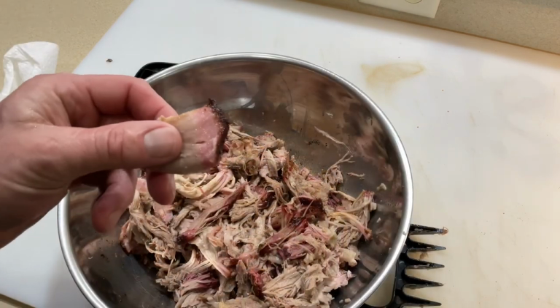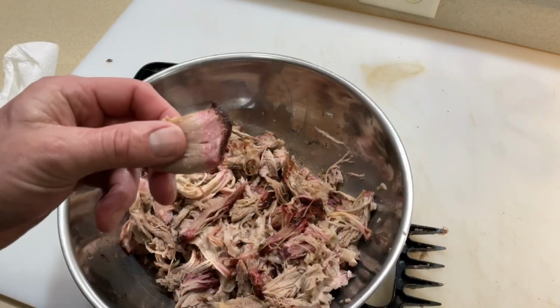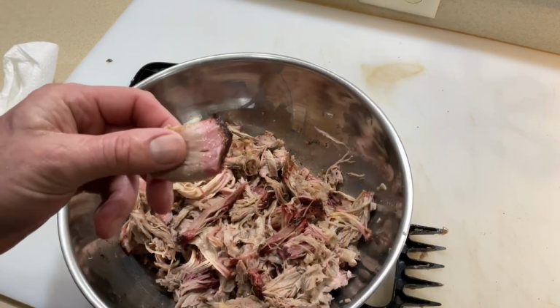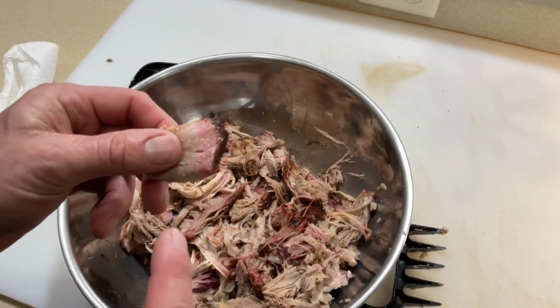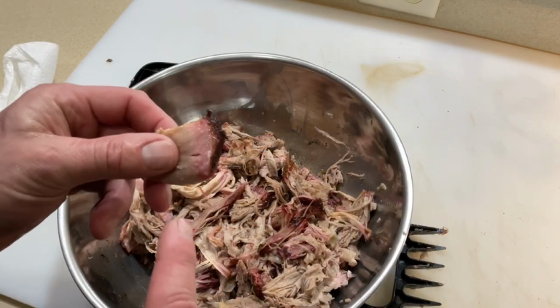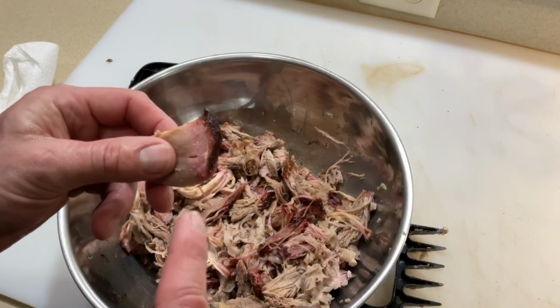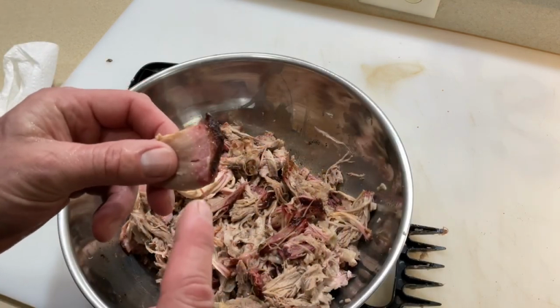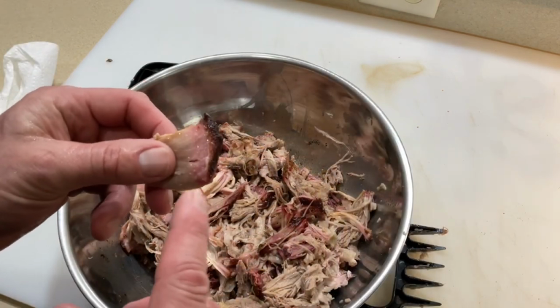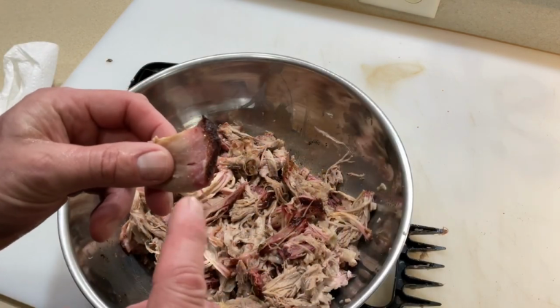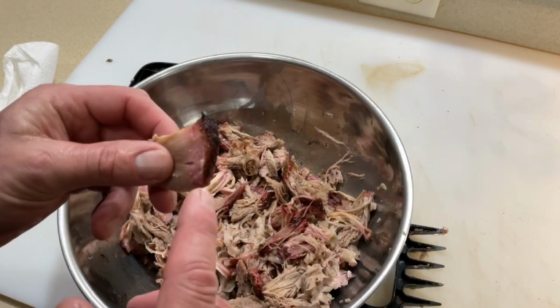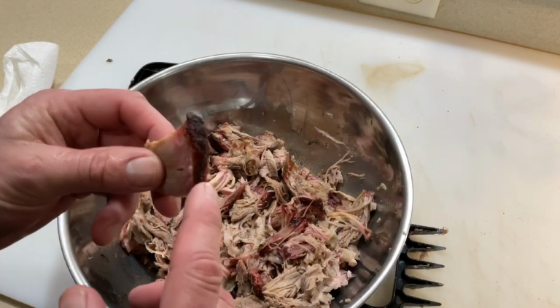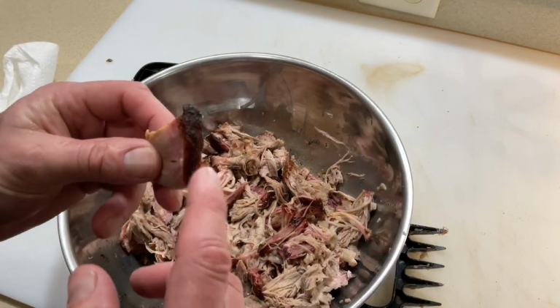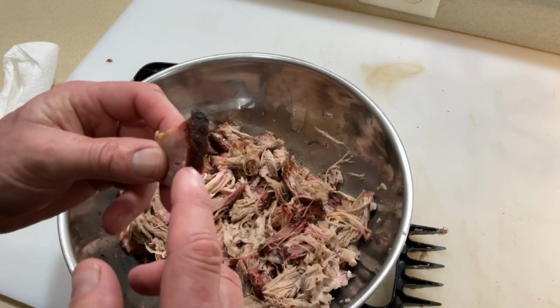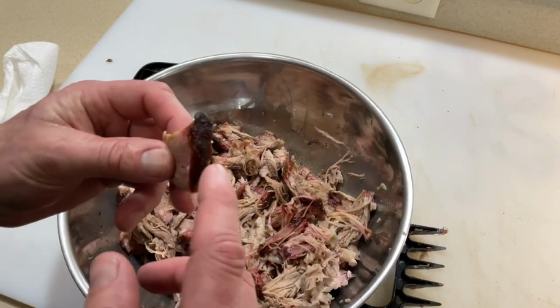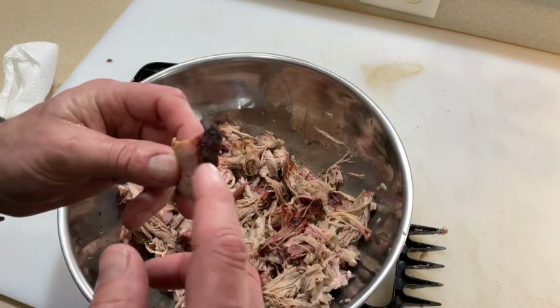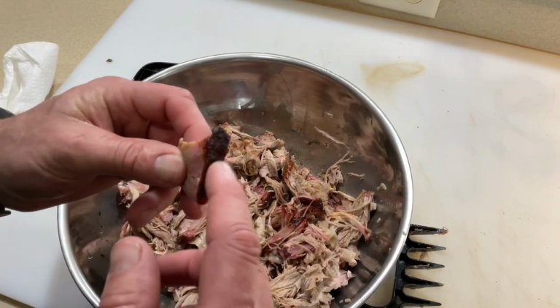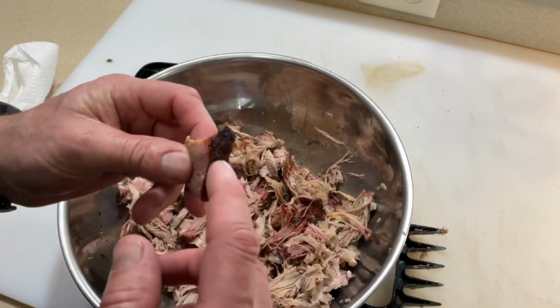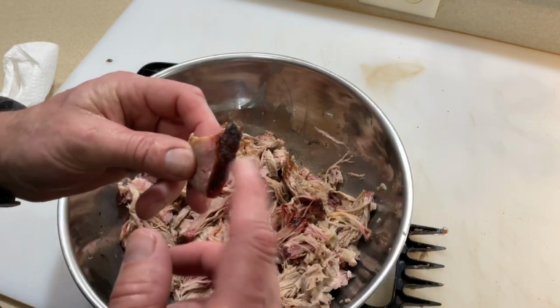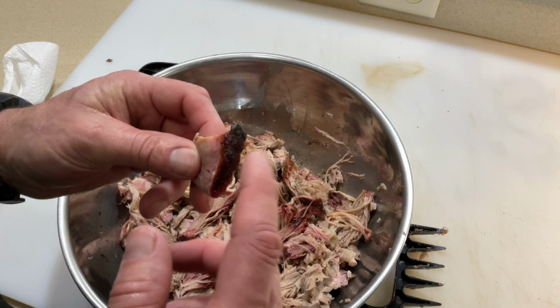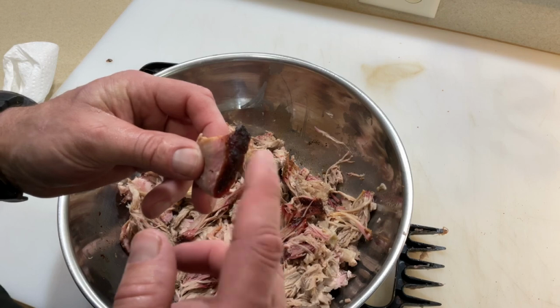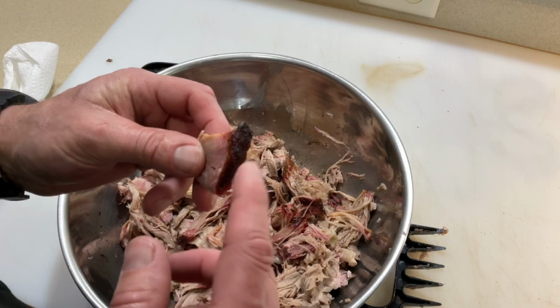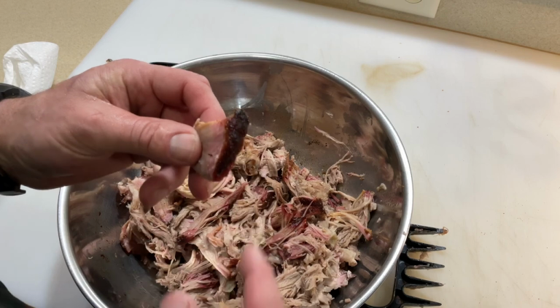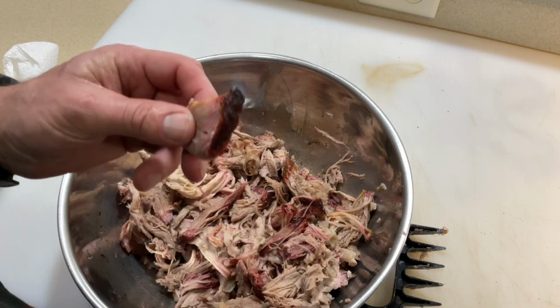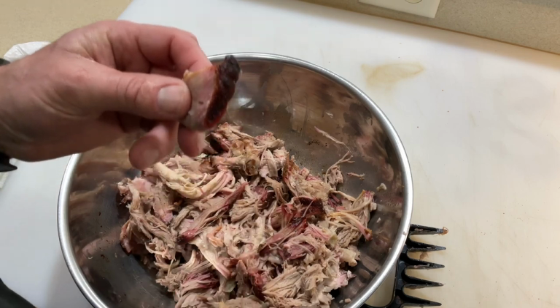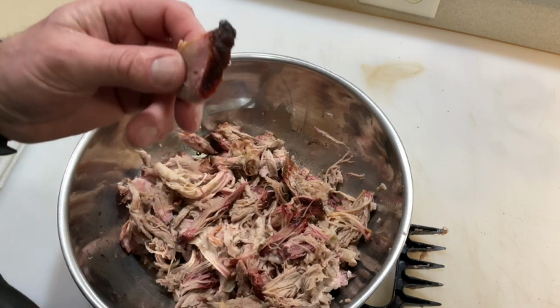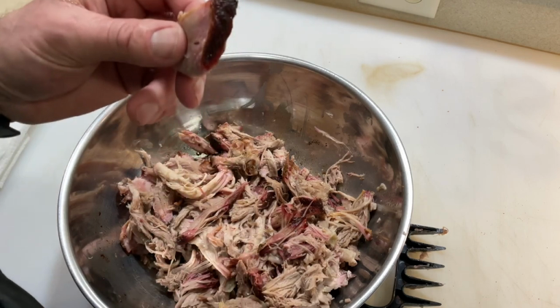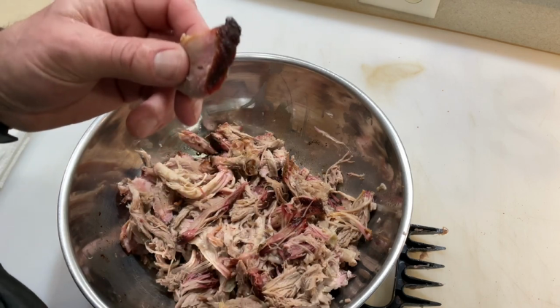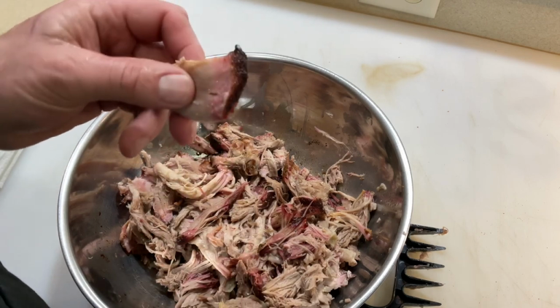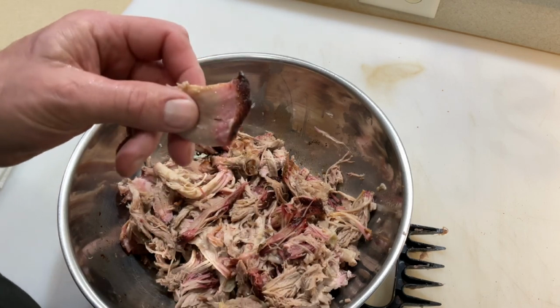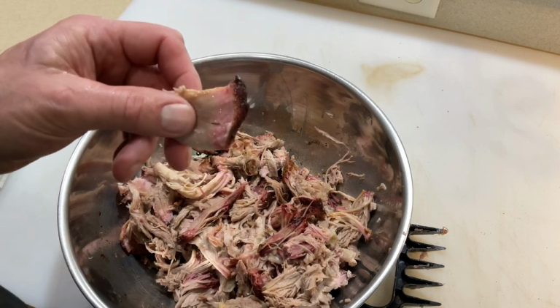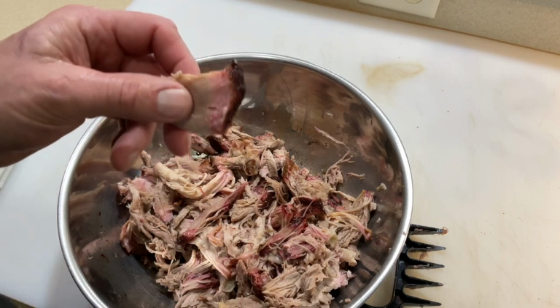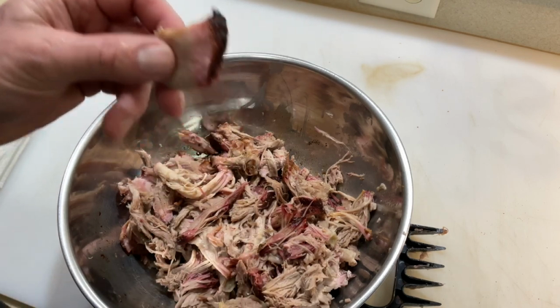In a snowstorm, look at how moist that is. It's my favorite because it's got the crust on the outside from that seasoning and a smoke ring right there.